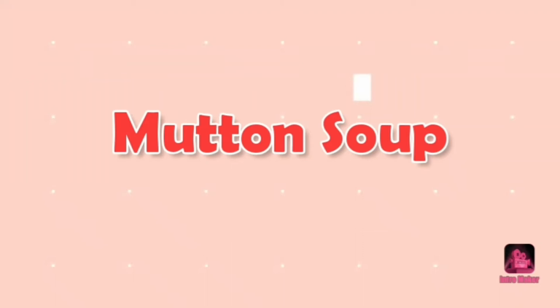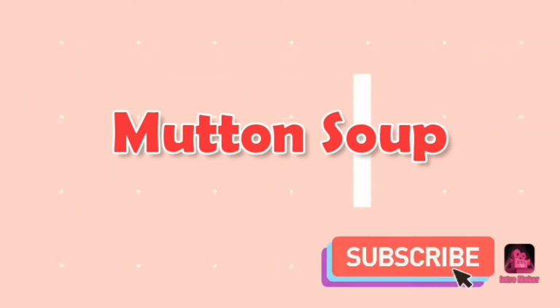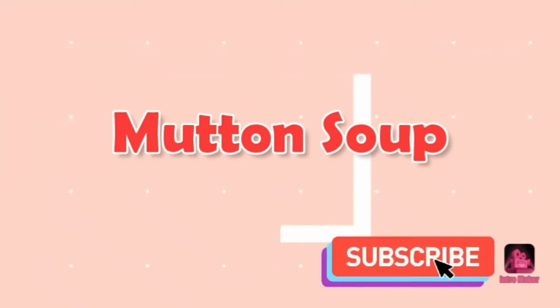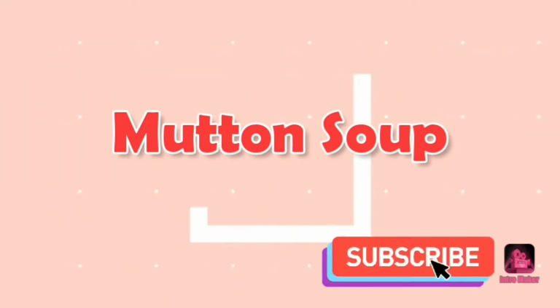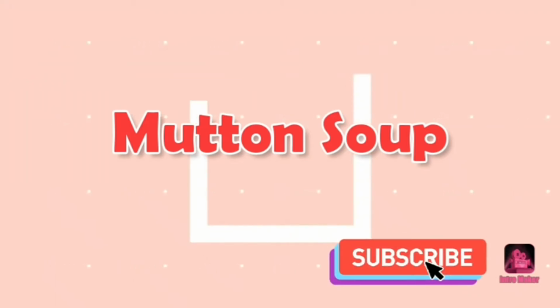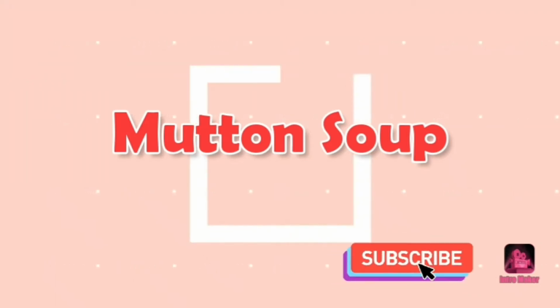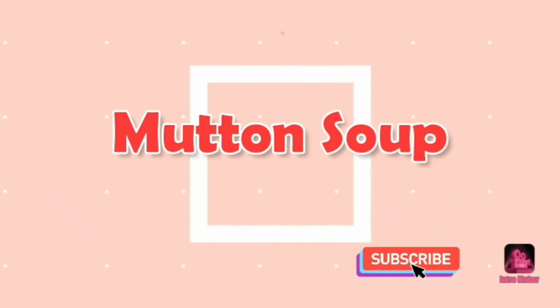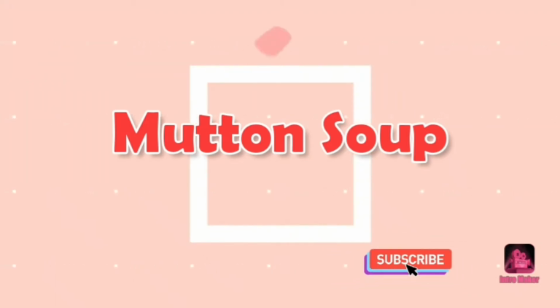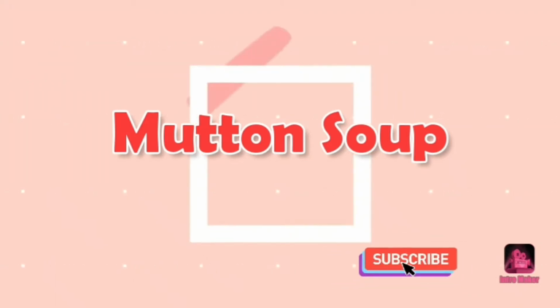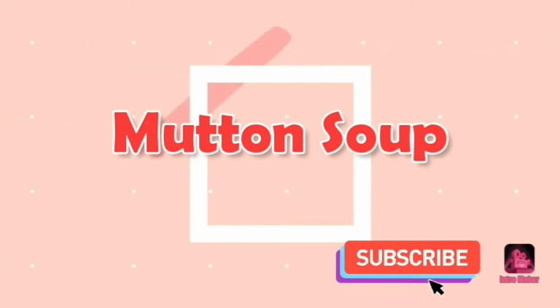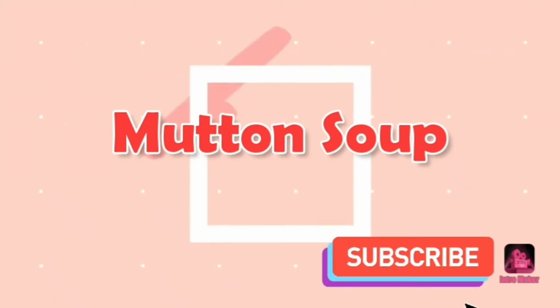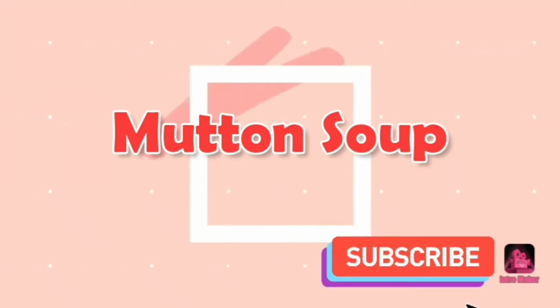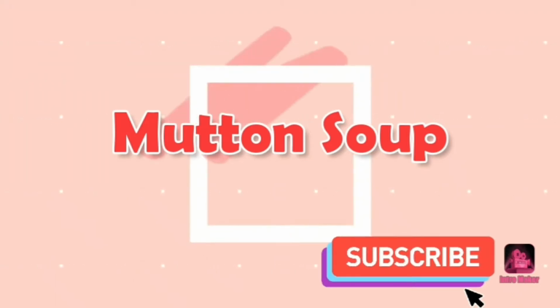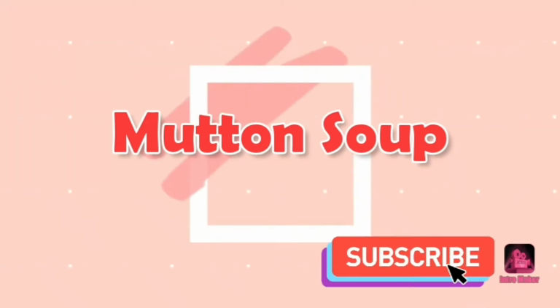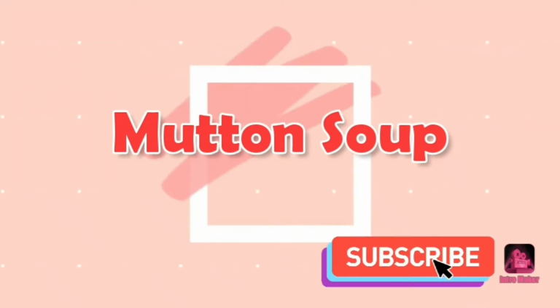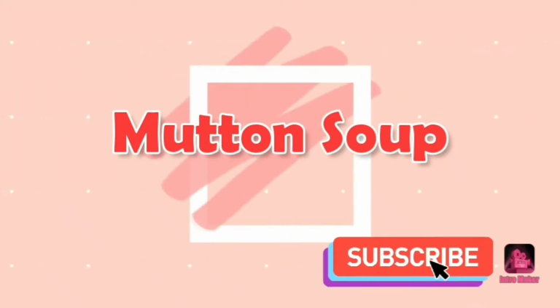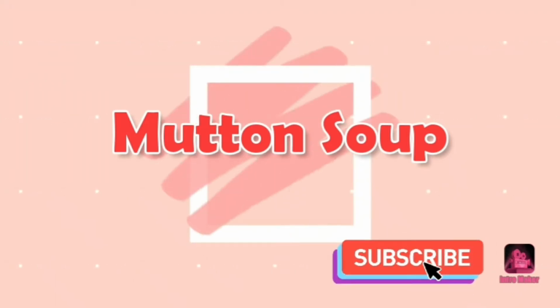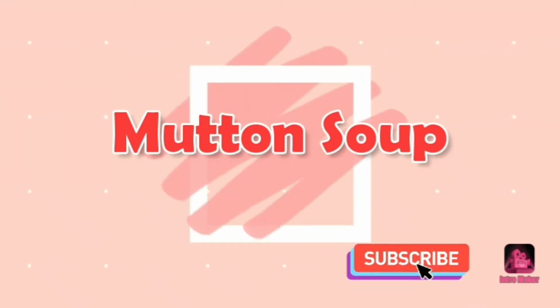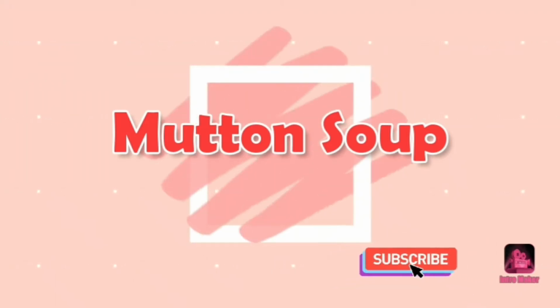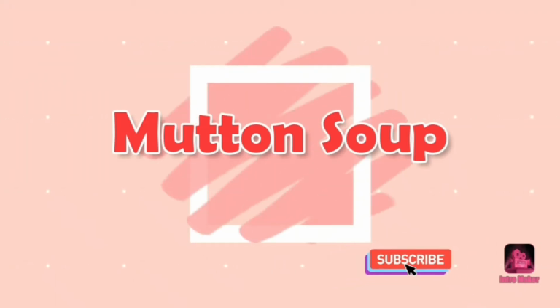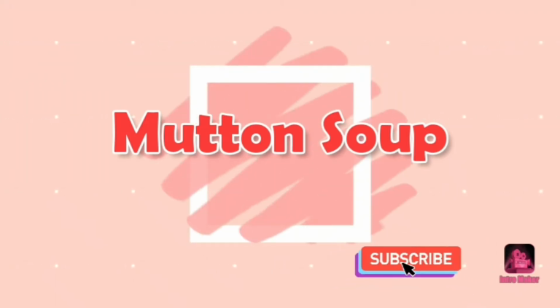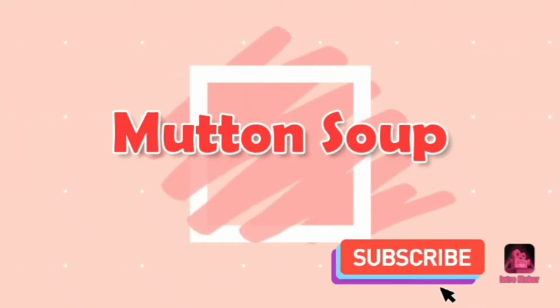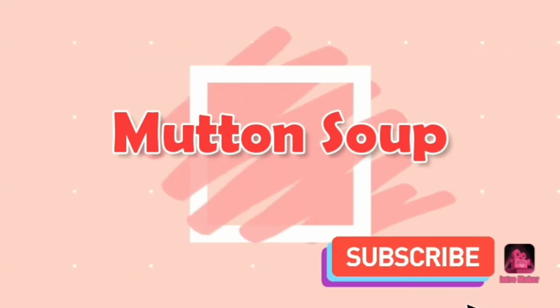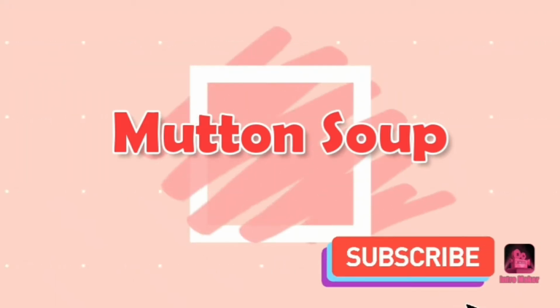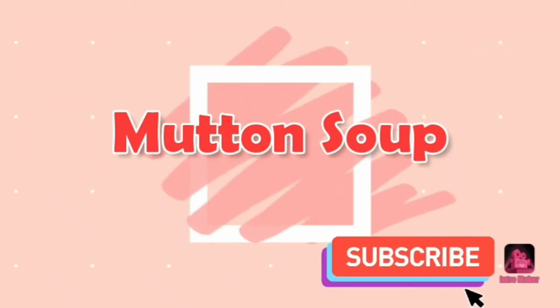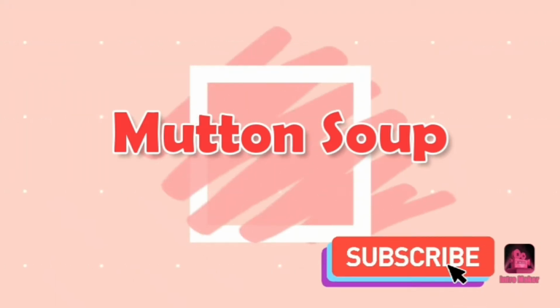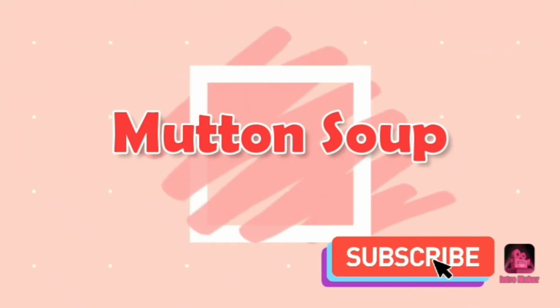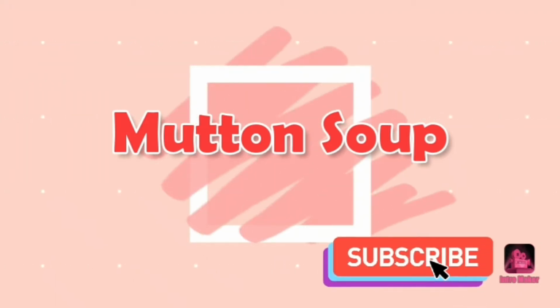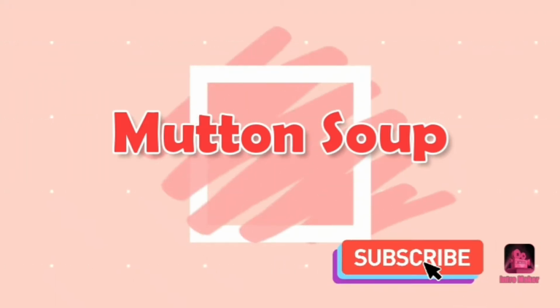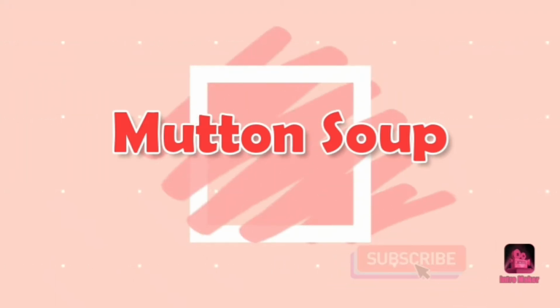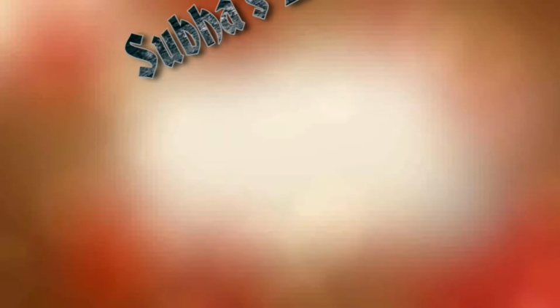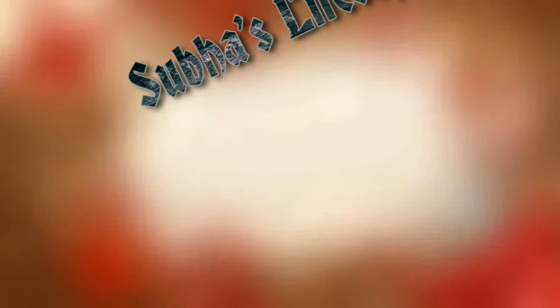Hi friends! Welcome to my channel! Today I'm going to show you how to make Mutton Soup.